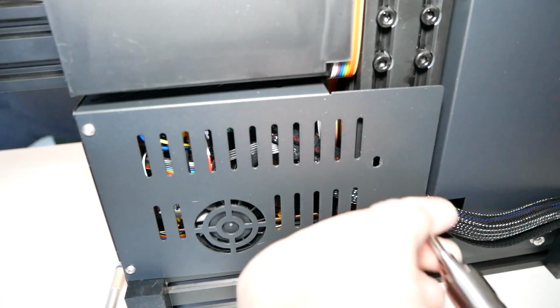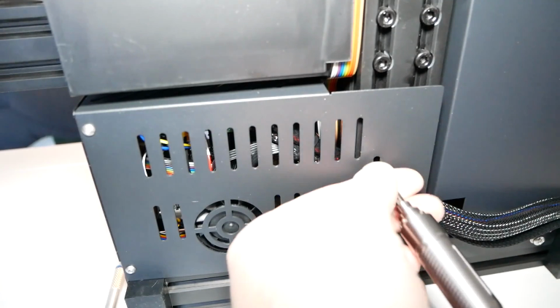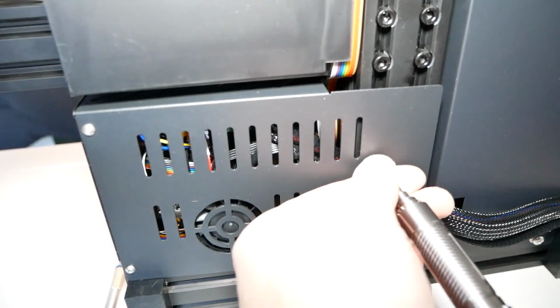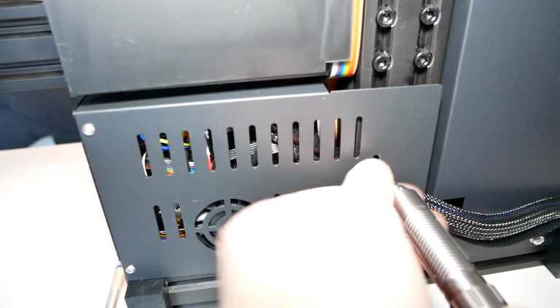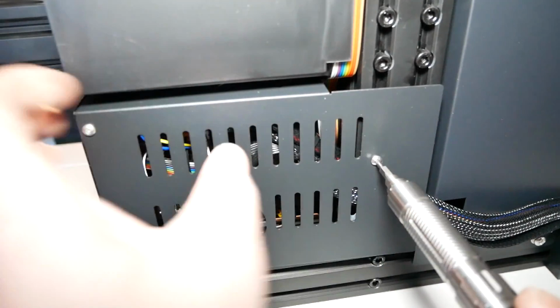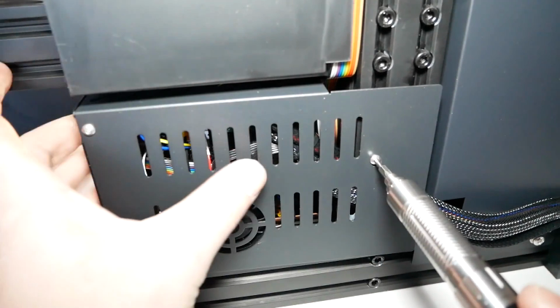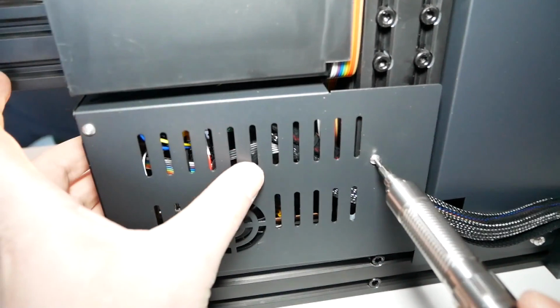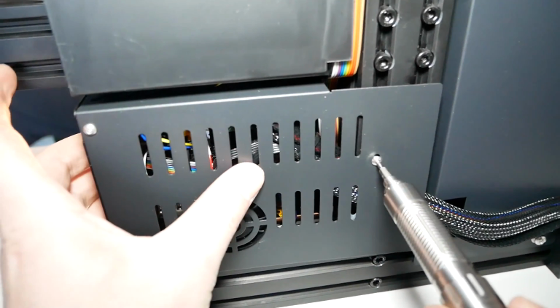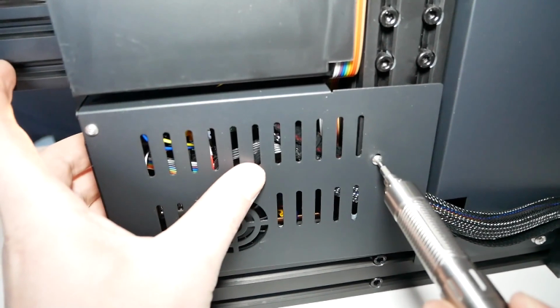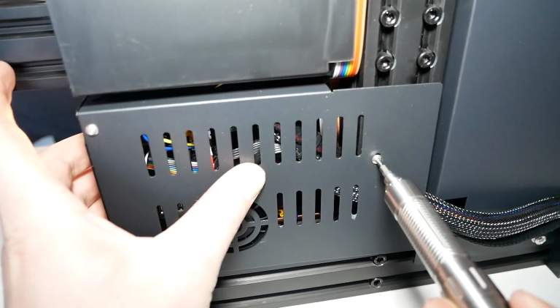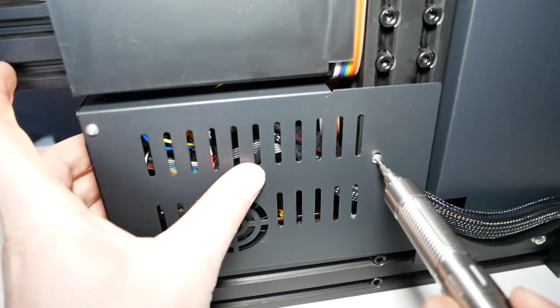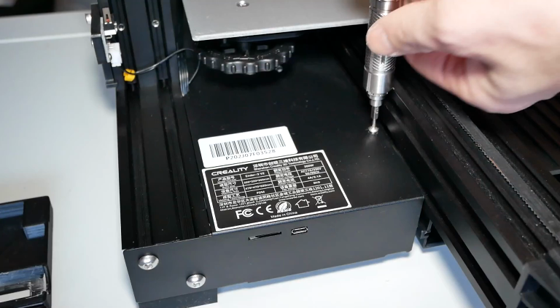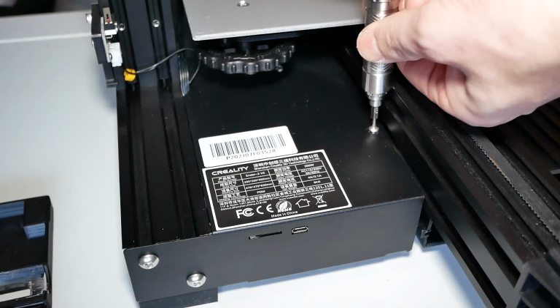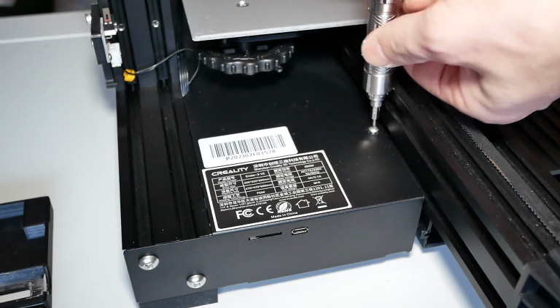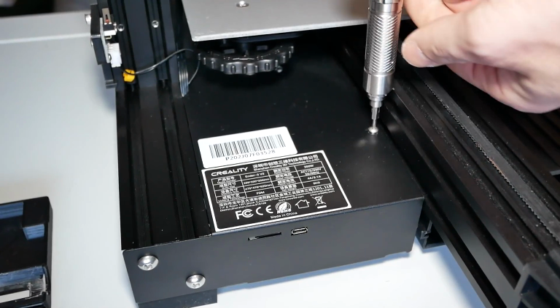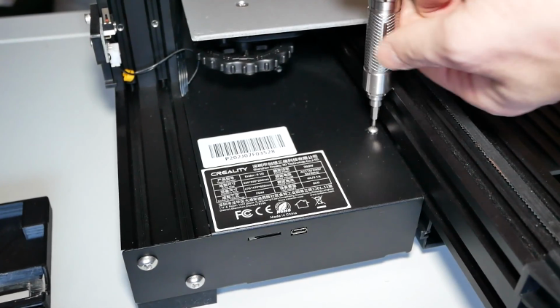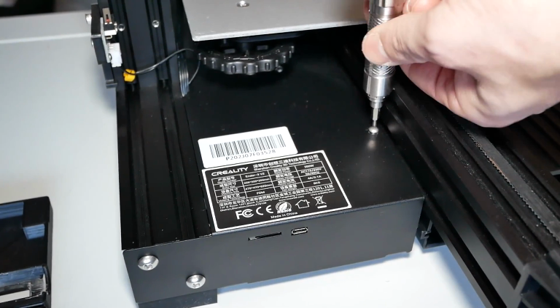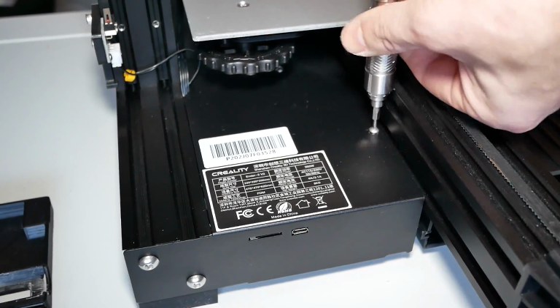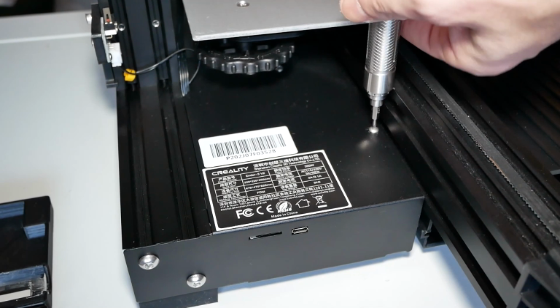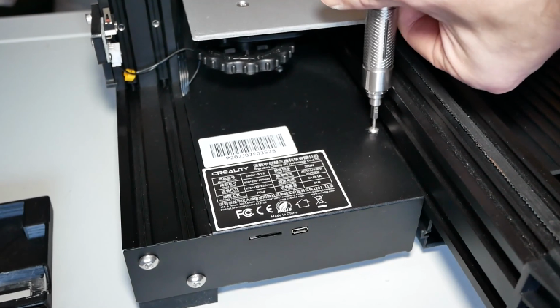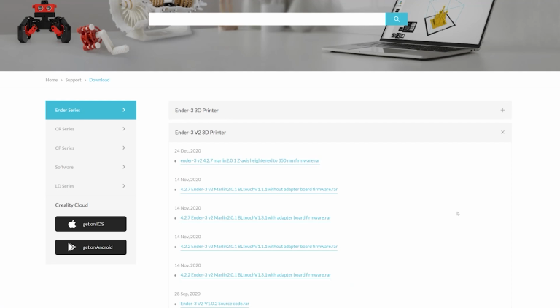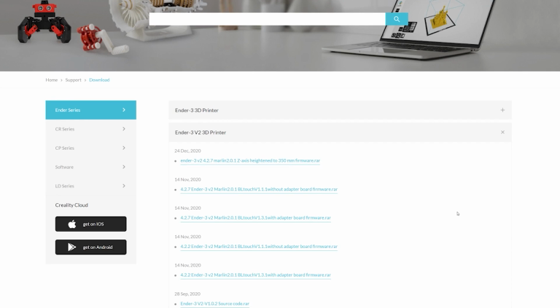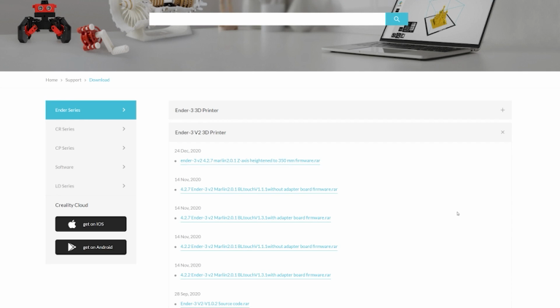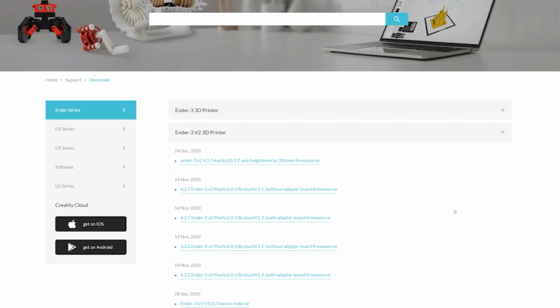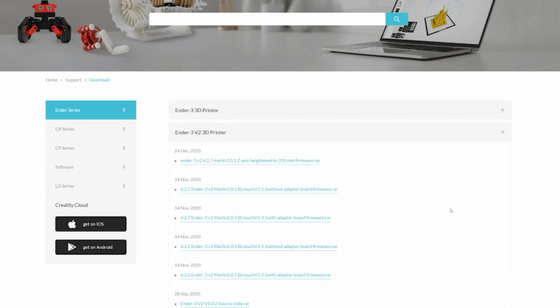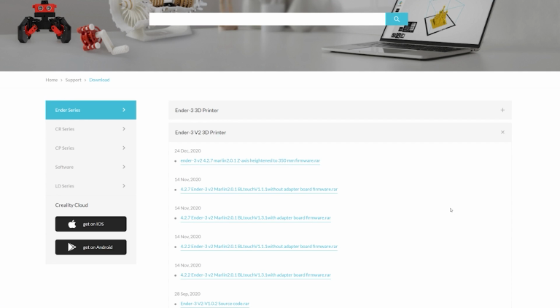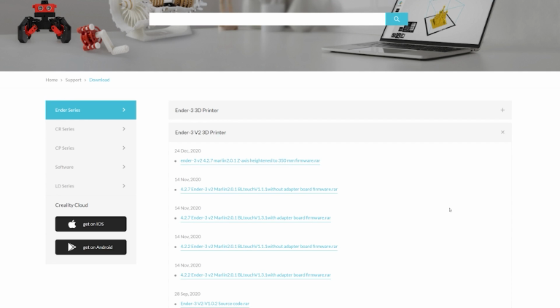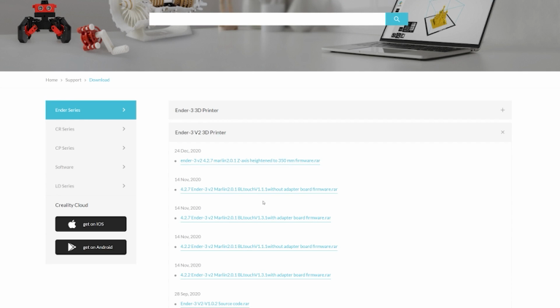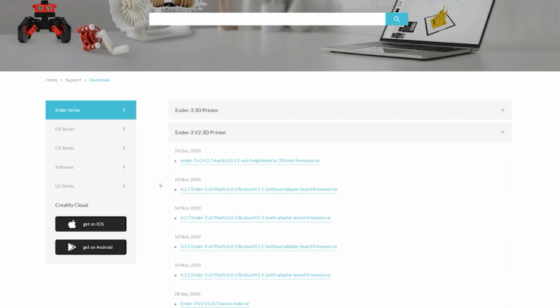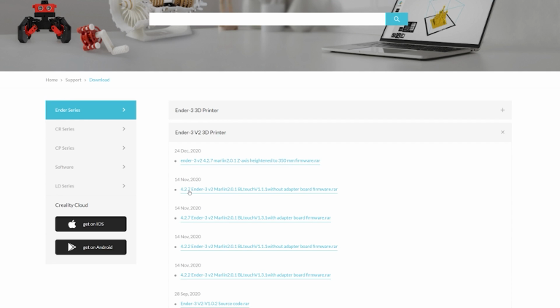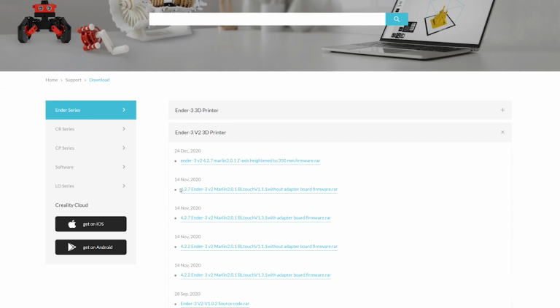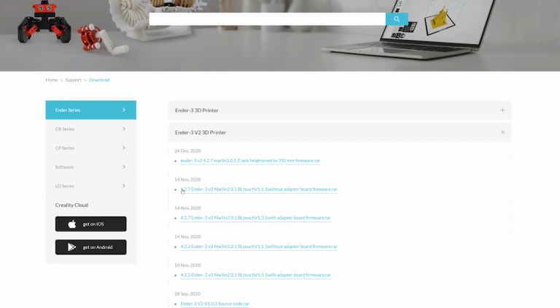Now you're ready to reverse the process. Close the enclosure, just make sure you put the right screws in the right places, connect the fan, and don't forget the screws on the top.